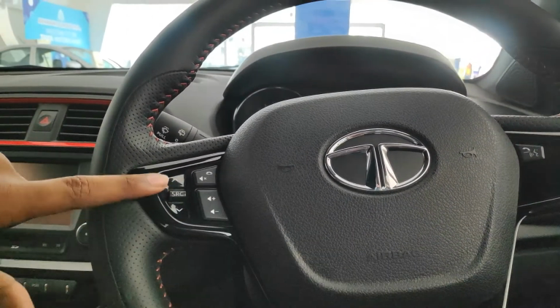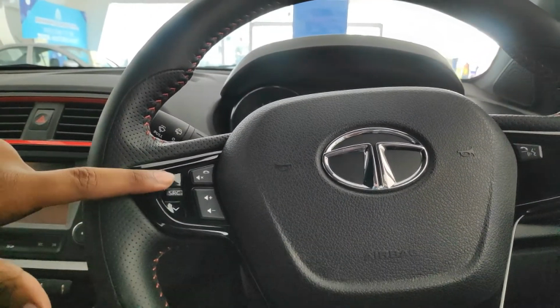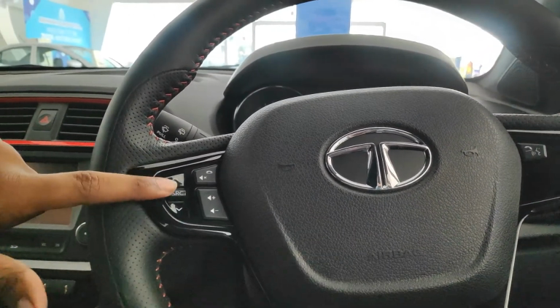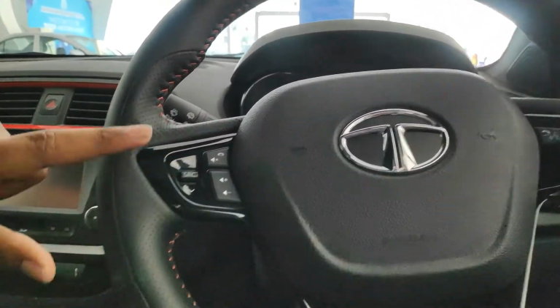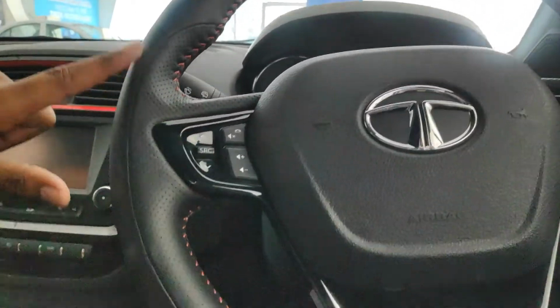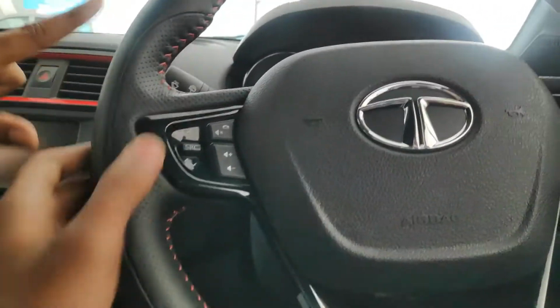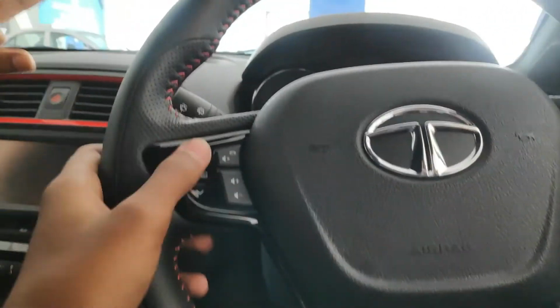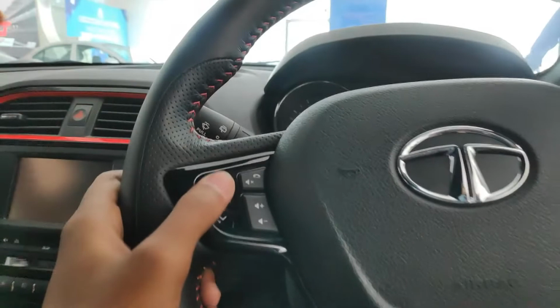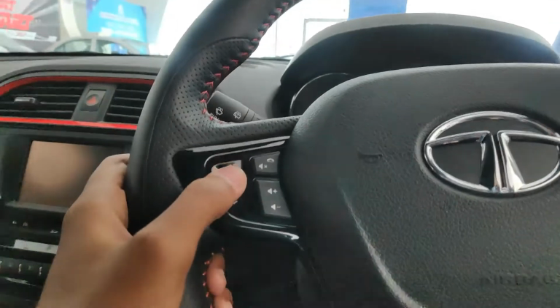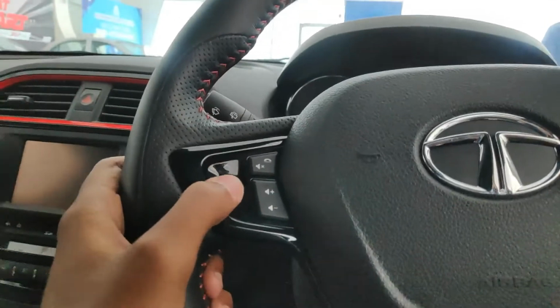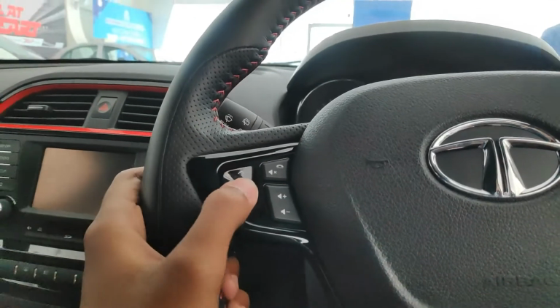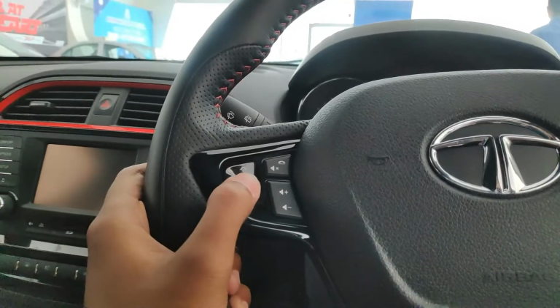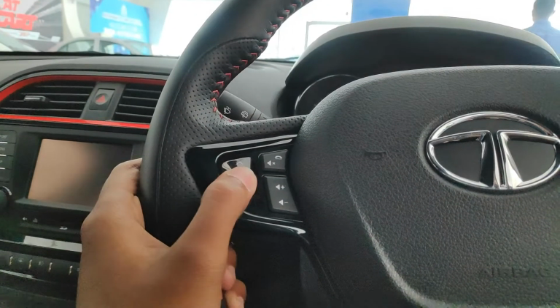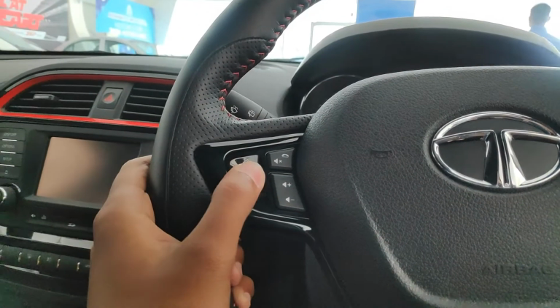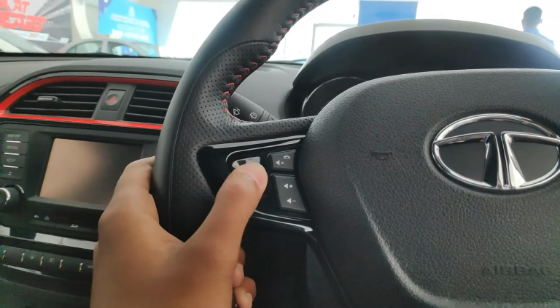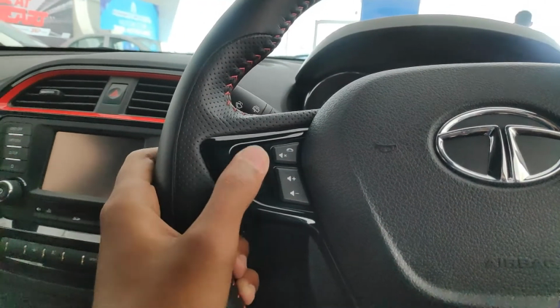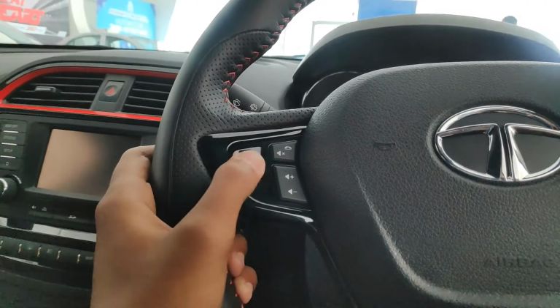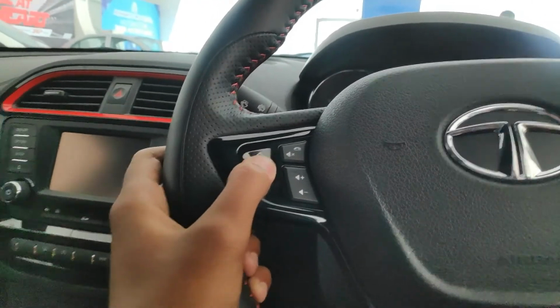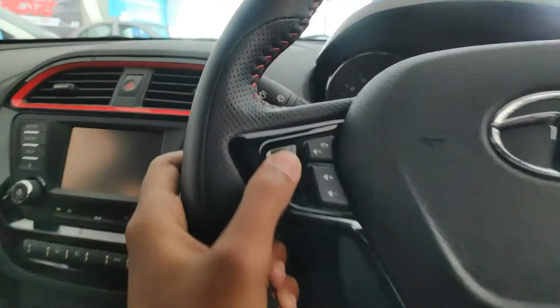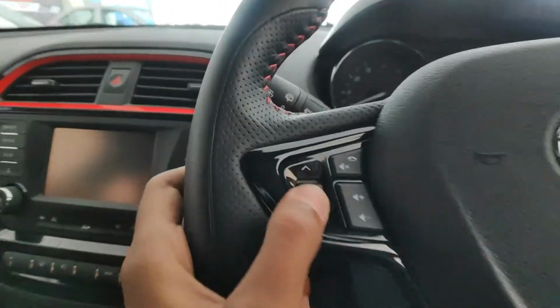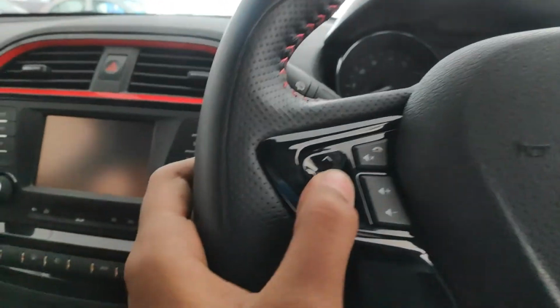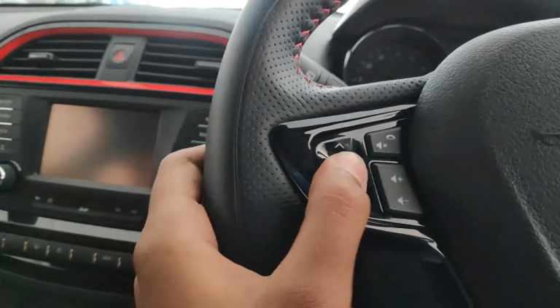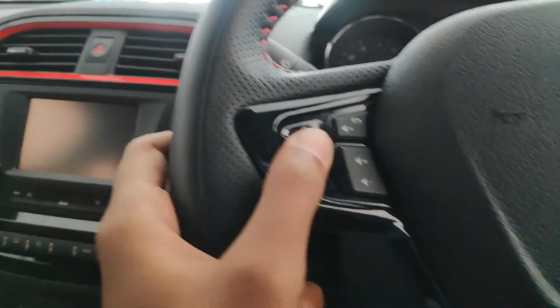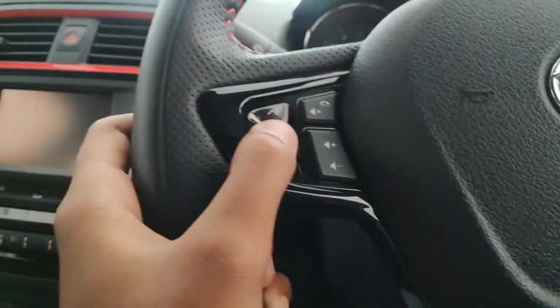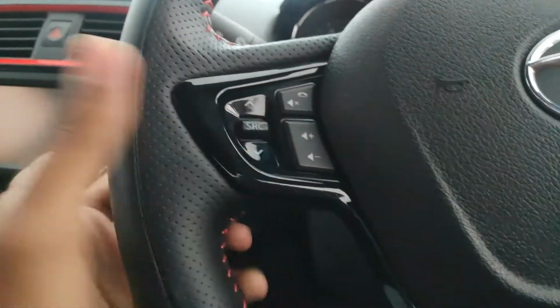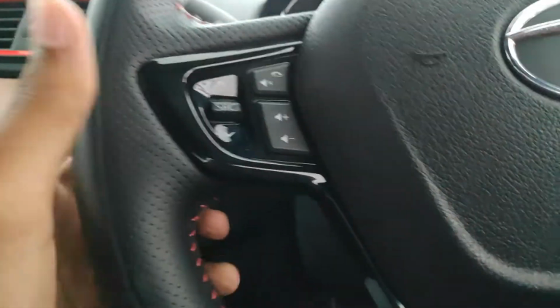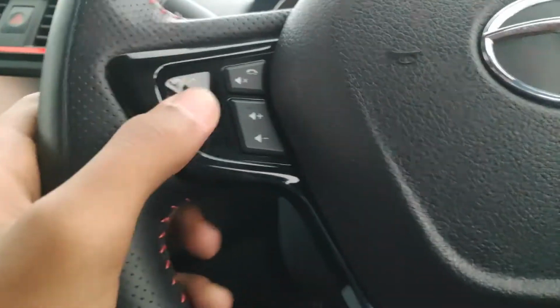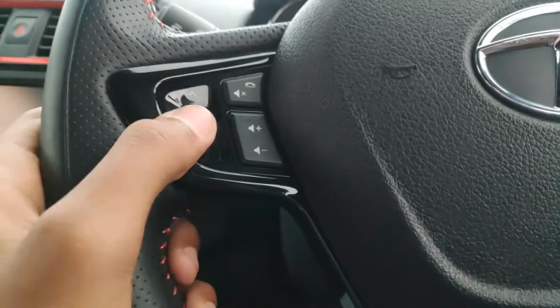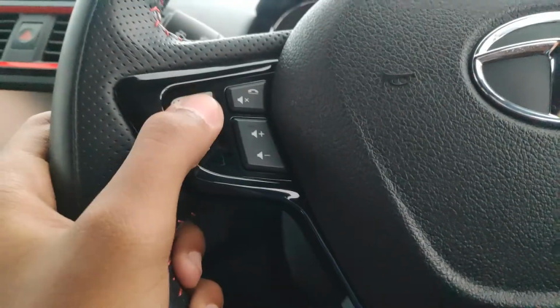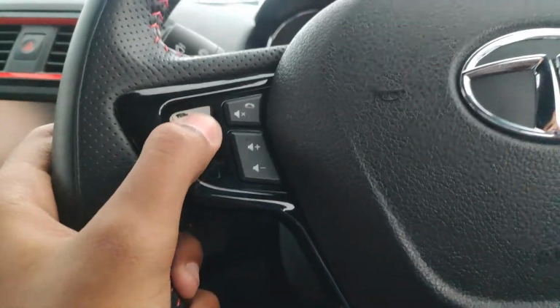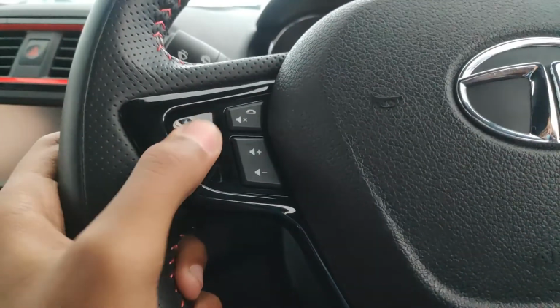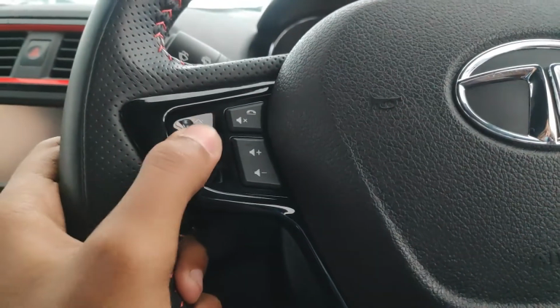150 Nm of torque is literally too much. This is for the input and control, I guess.